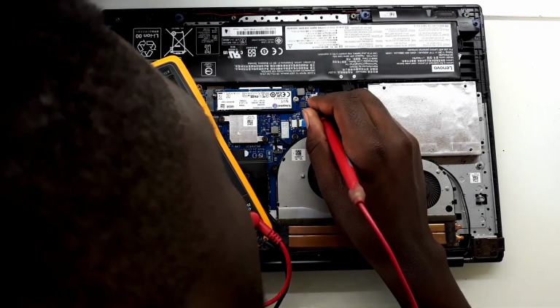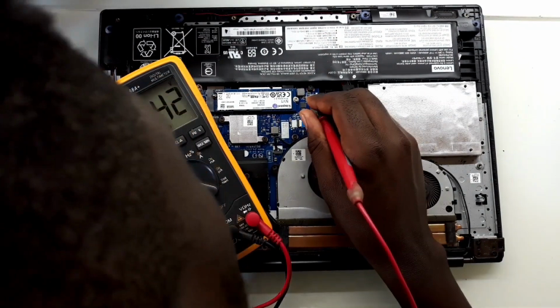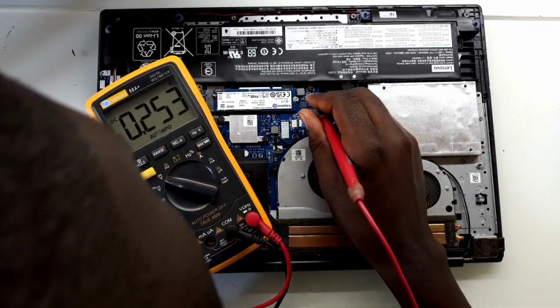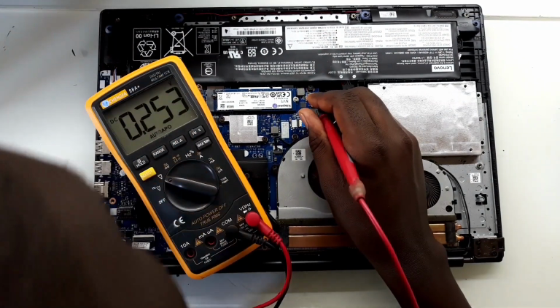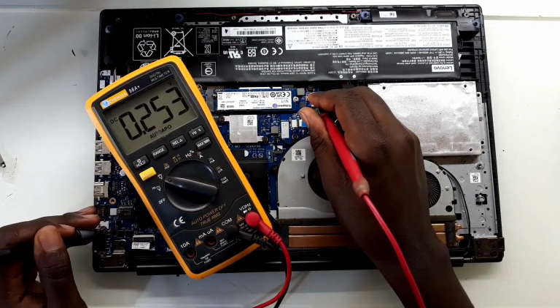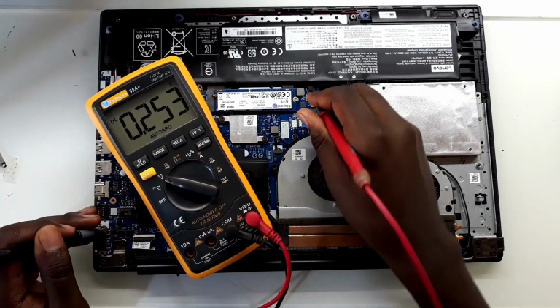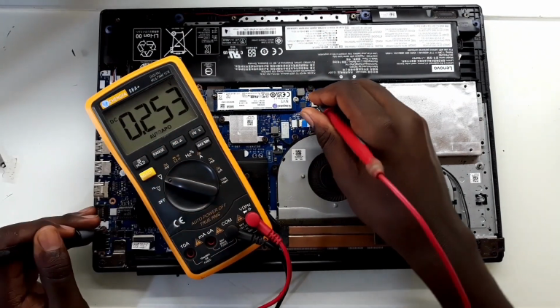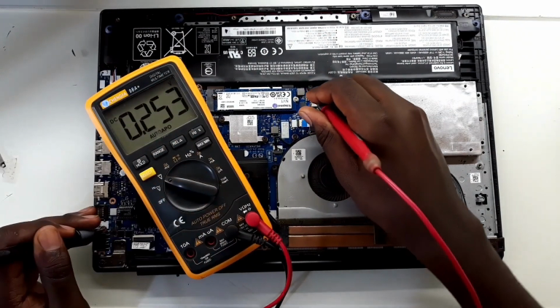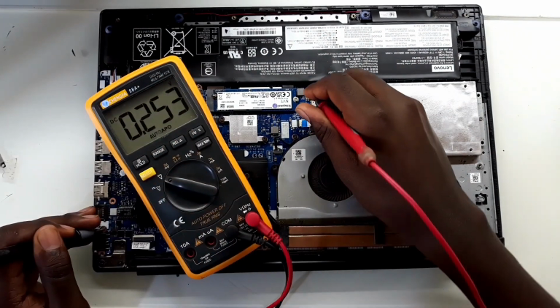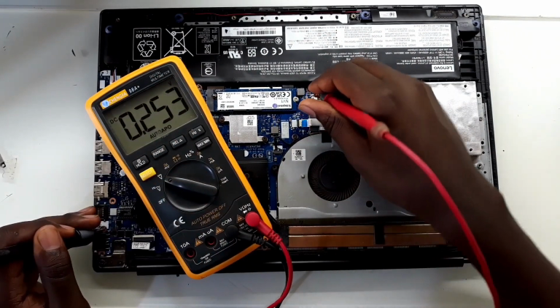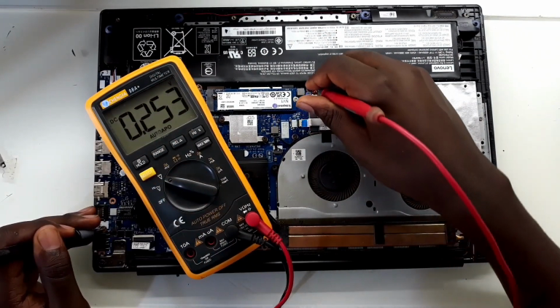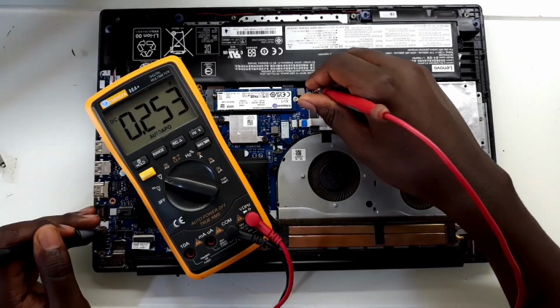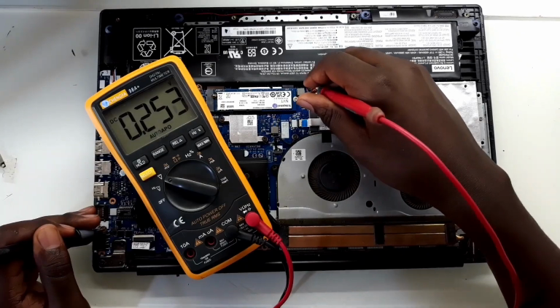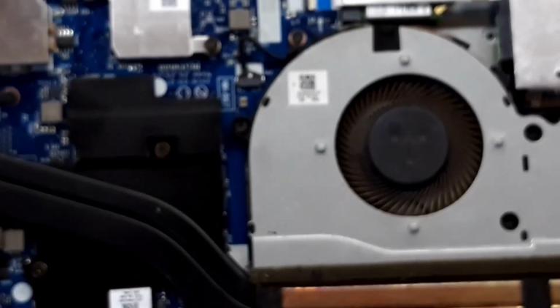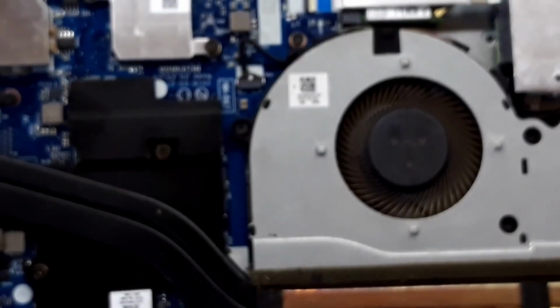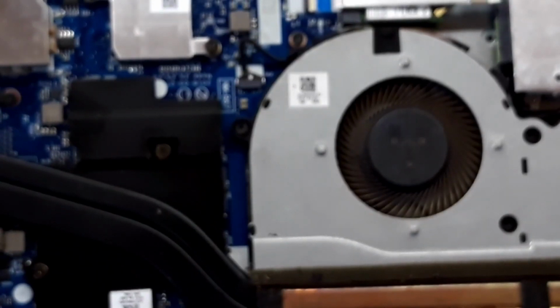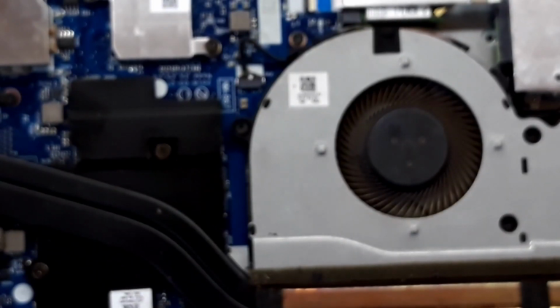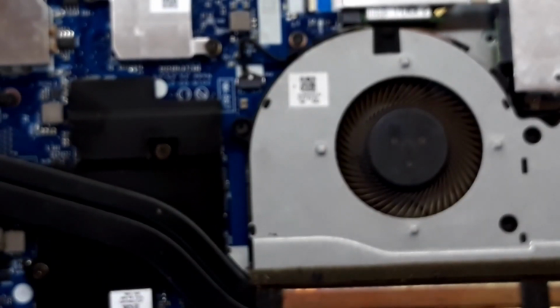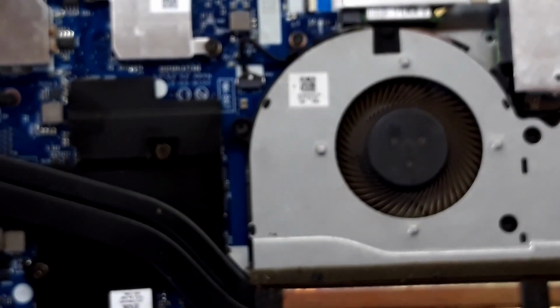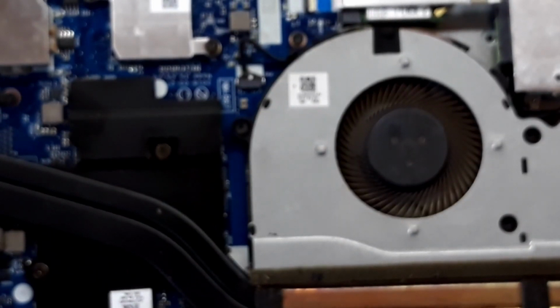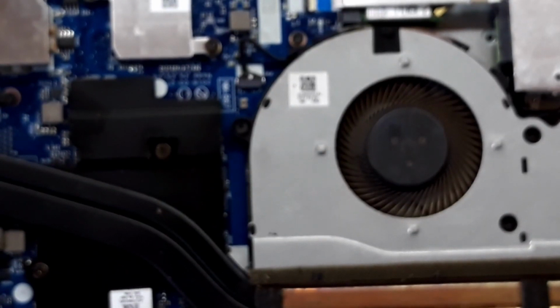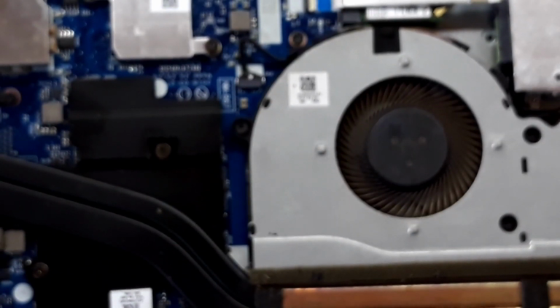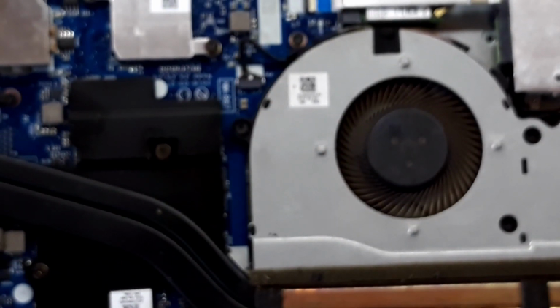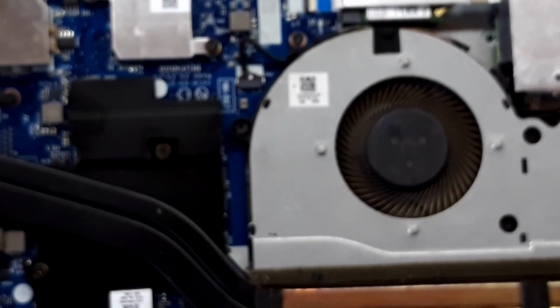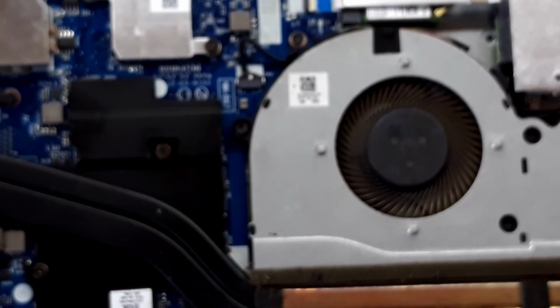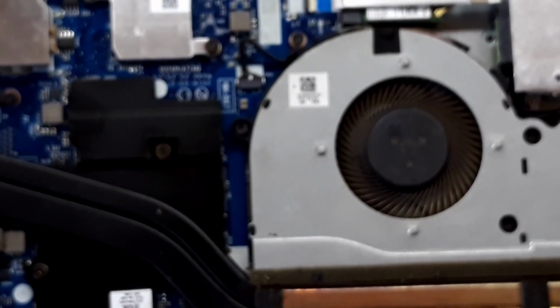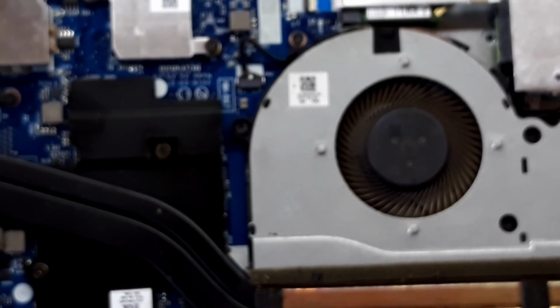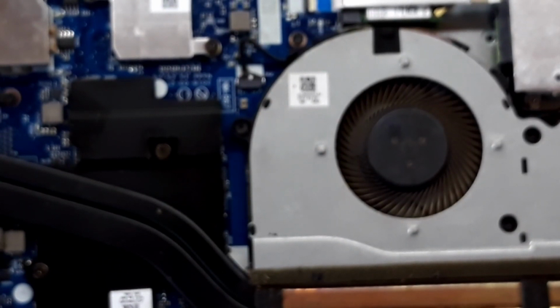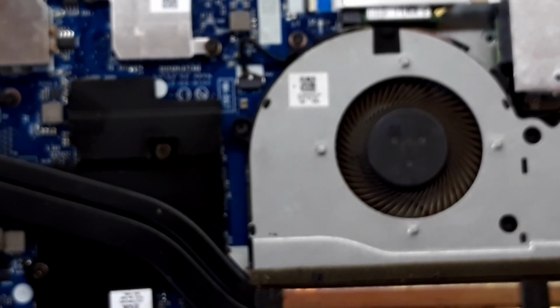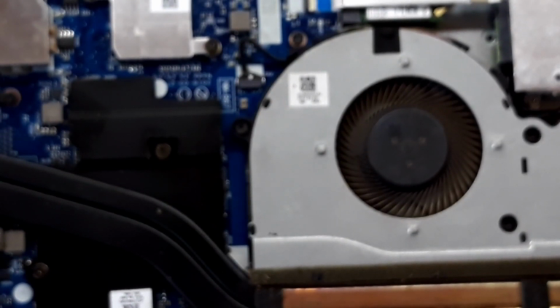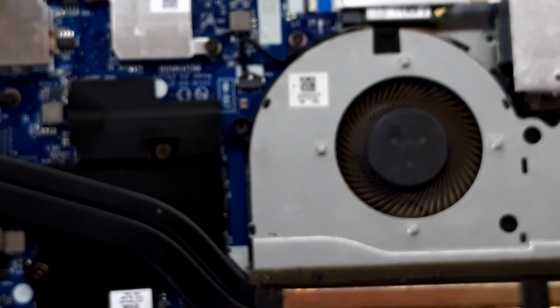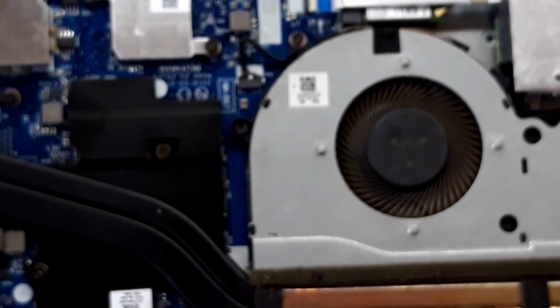The battery seems to be almost below one volt. So let's take it out and try to see if we can find out where the problem is.